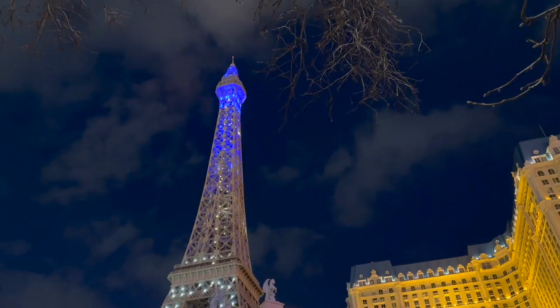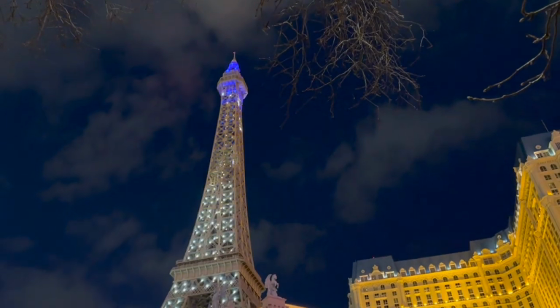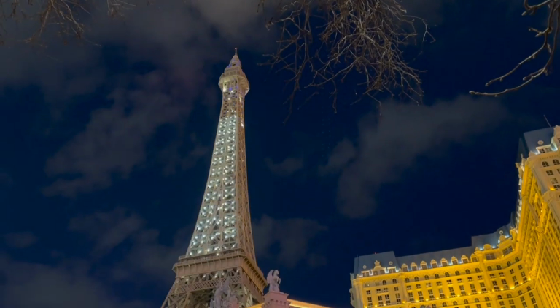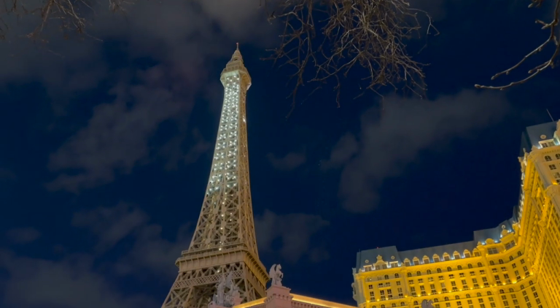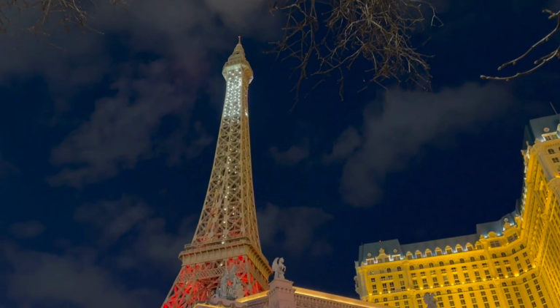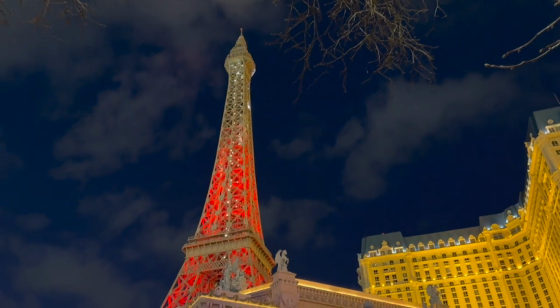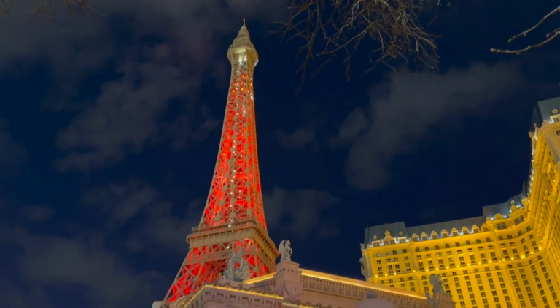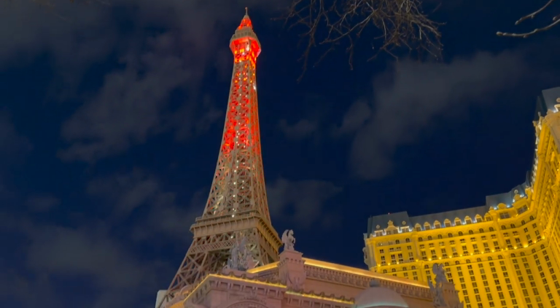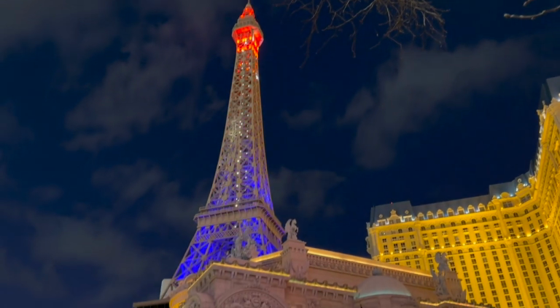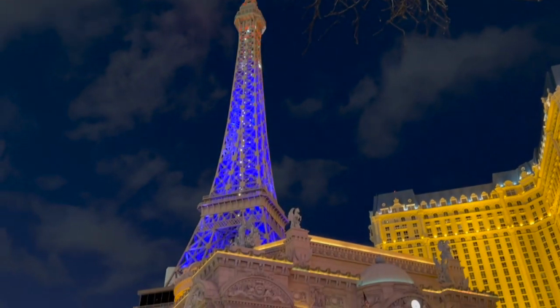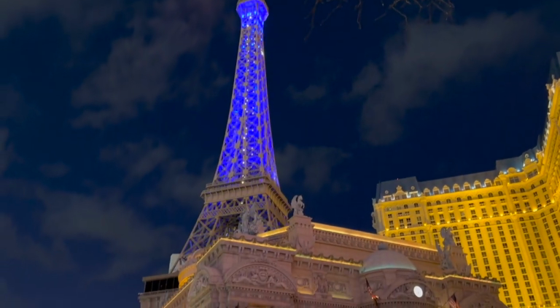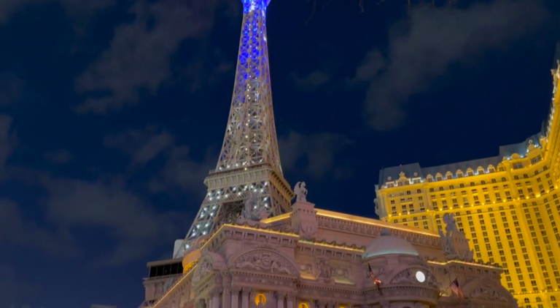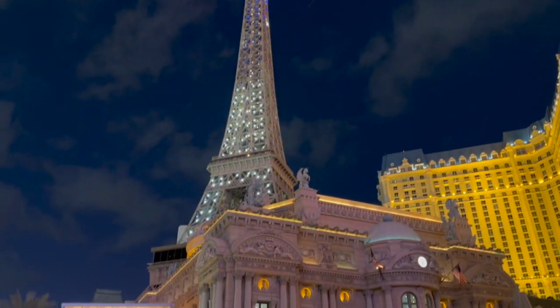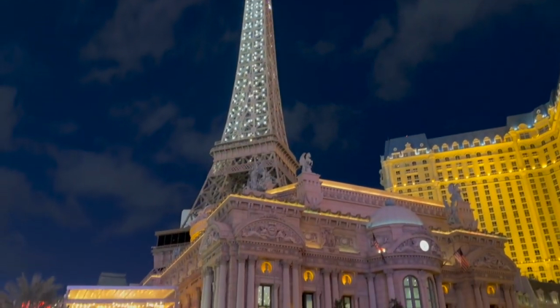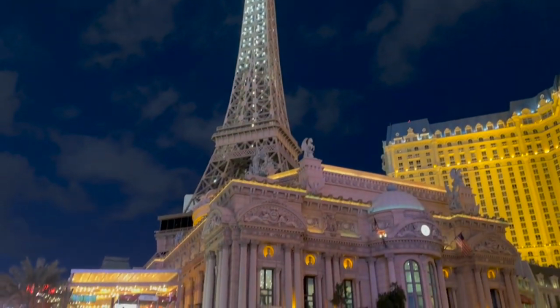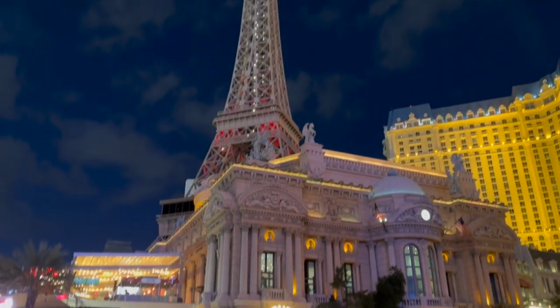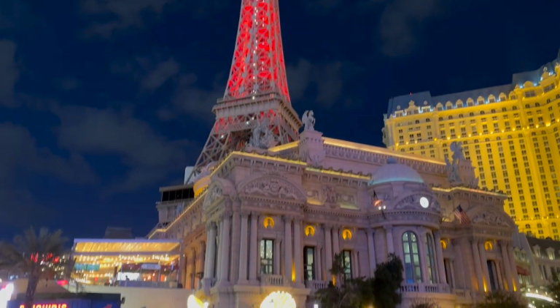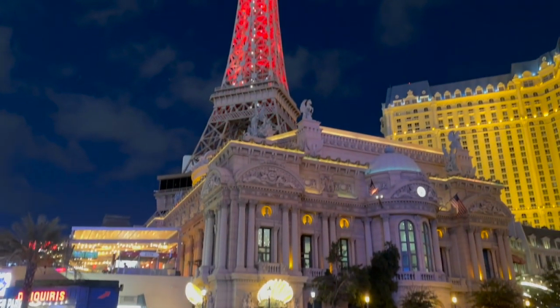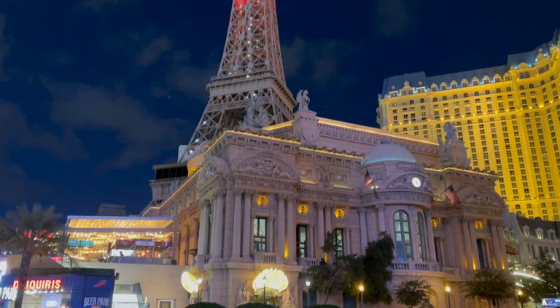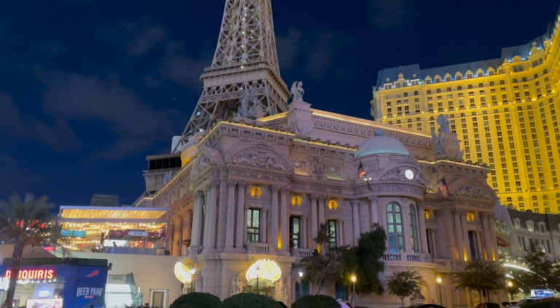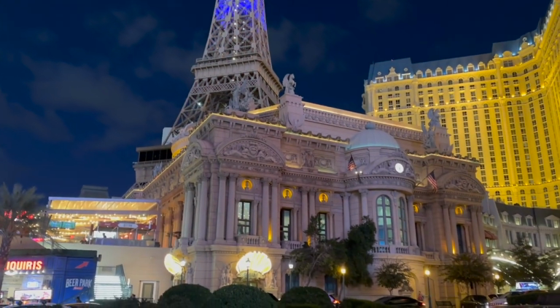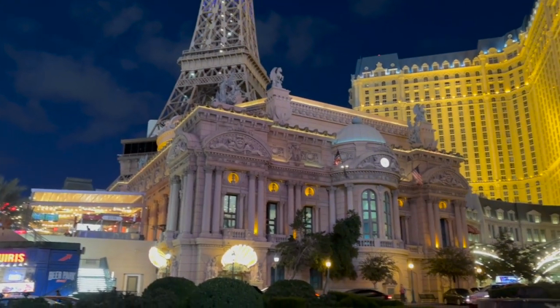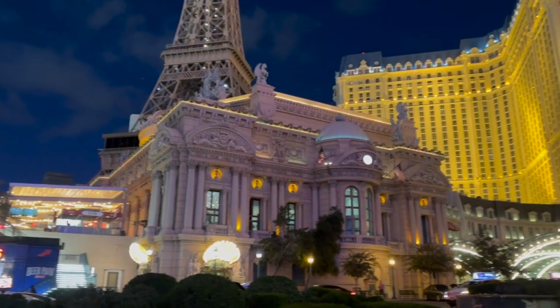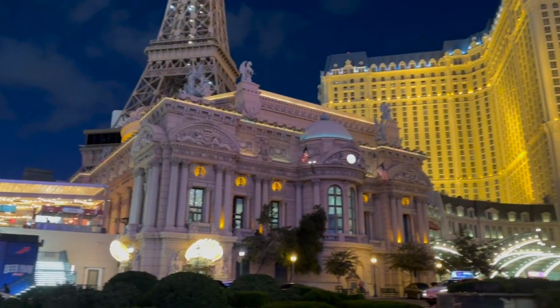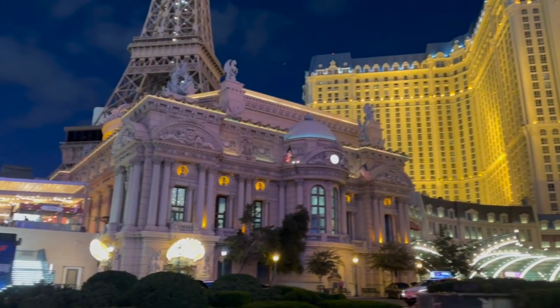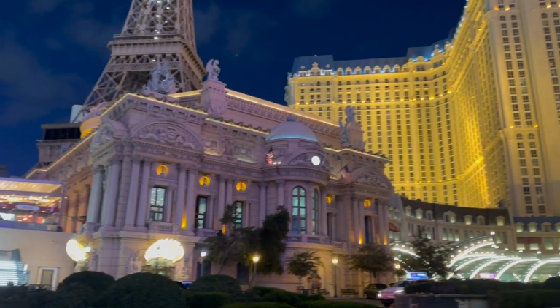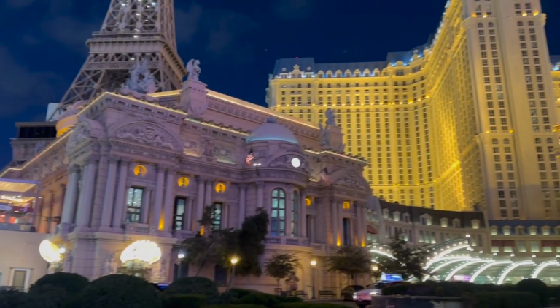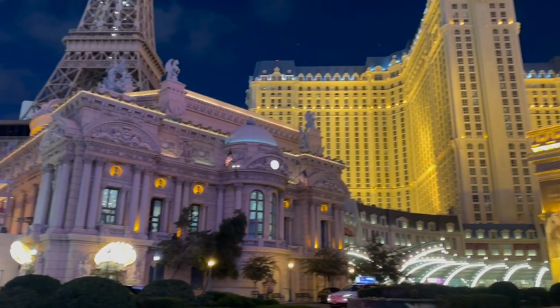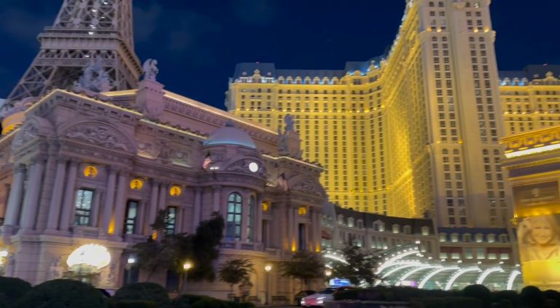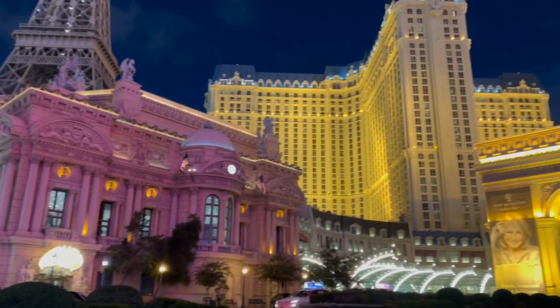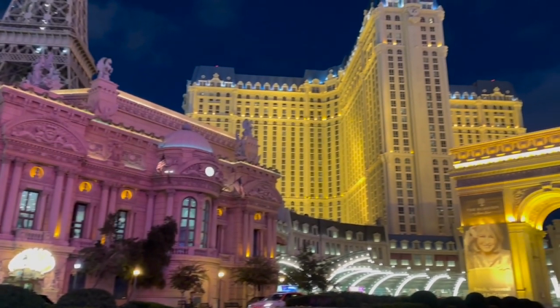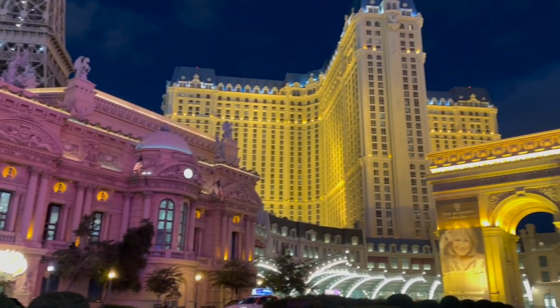The first time we went to the Eiffel Tower restaurant, it was for my birthday. It was just my wife and I, and we had a splendid time.